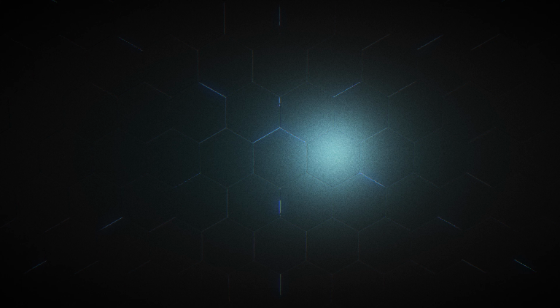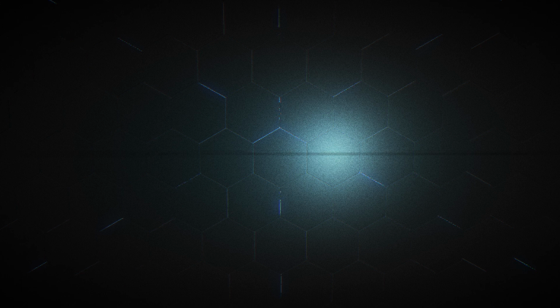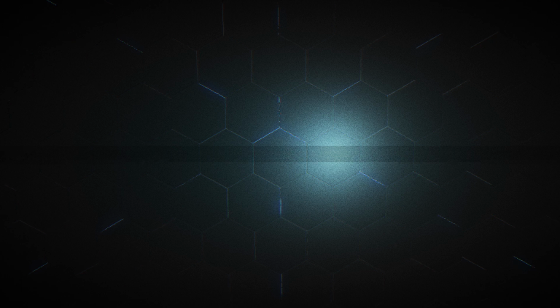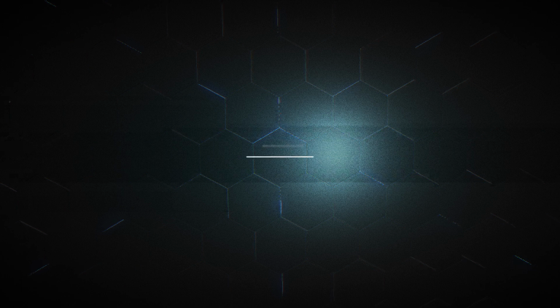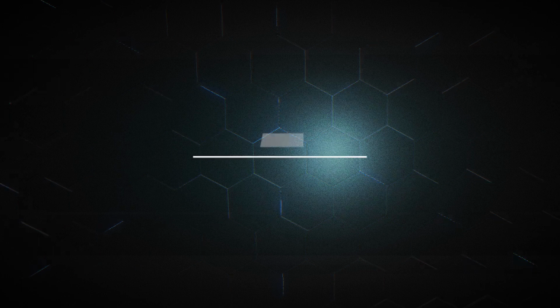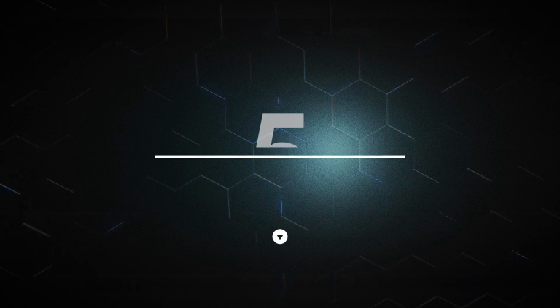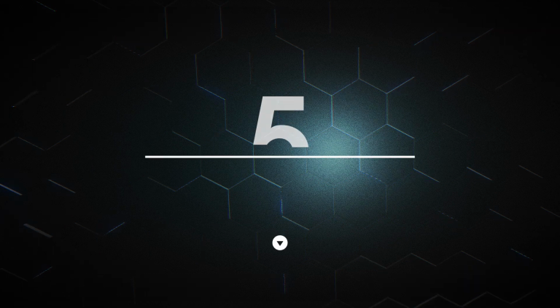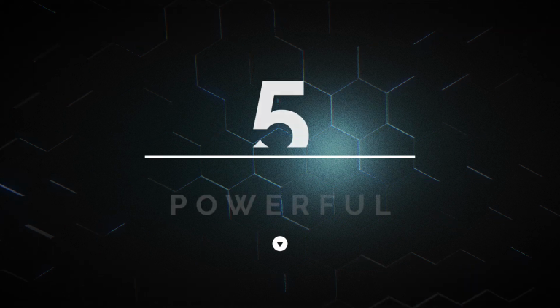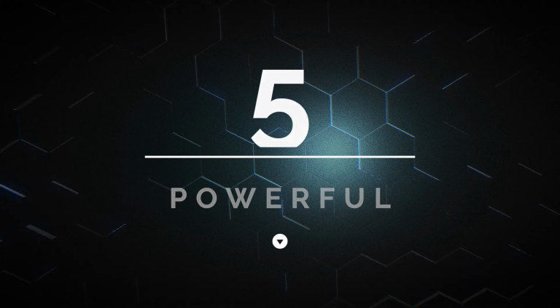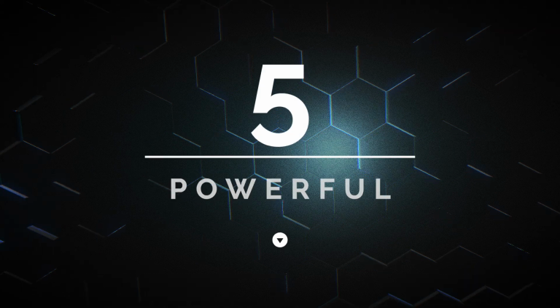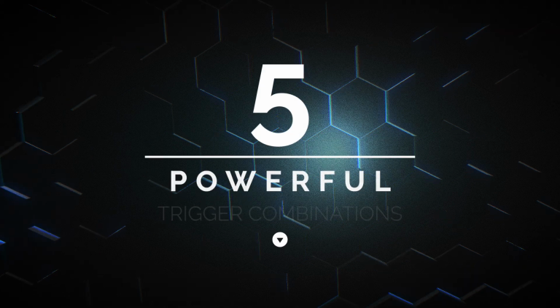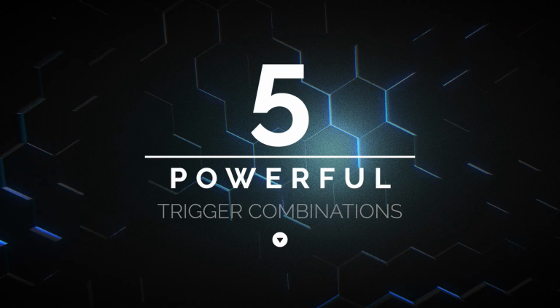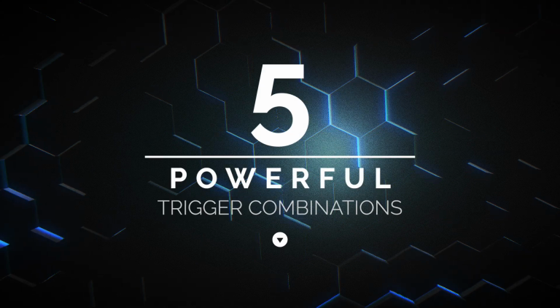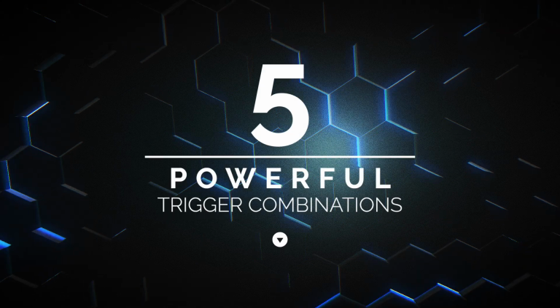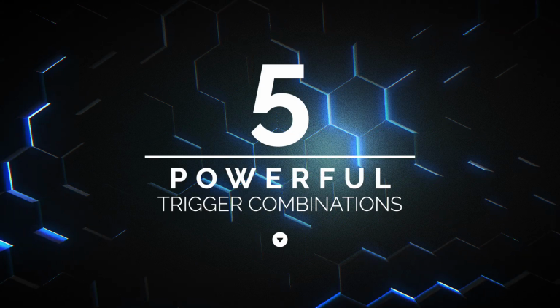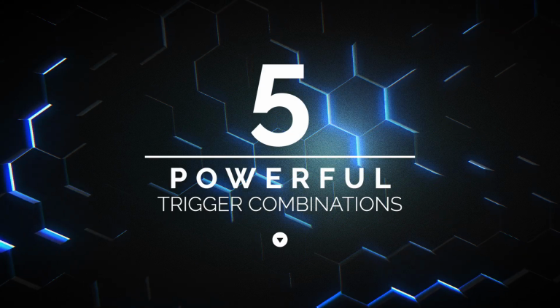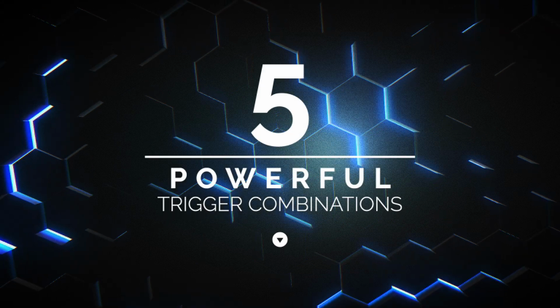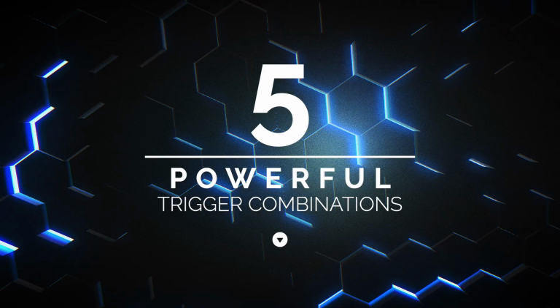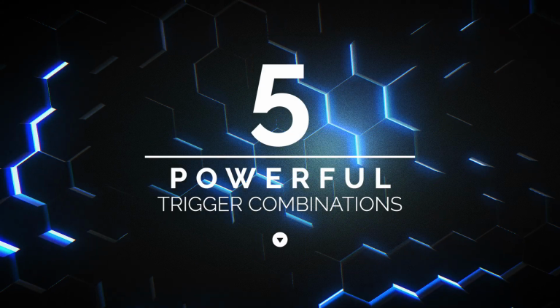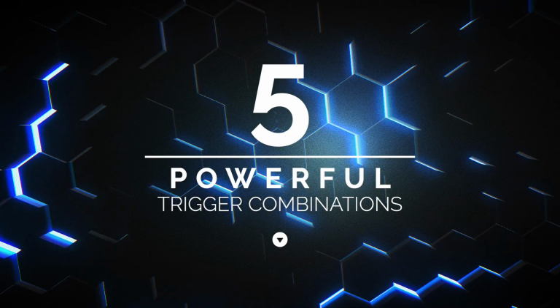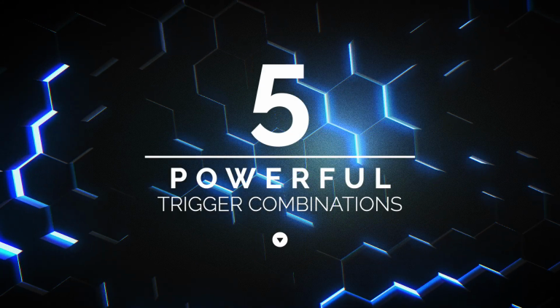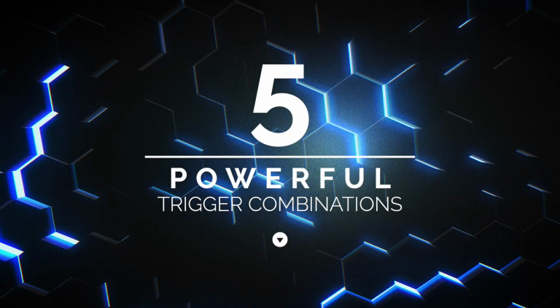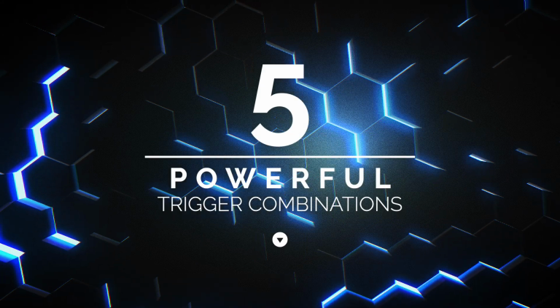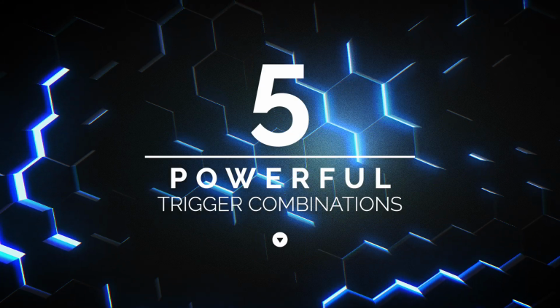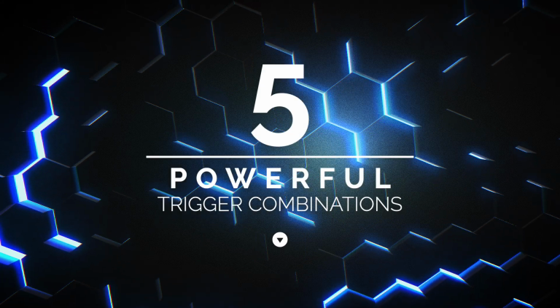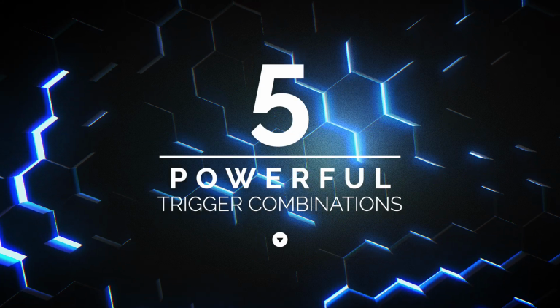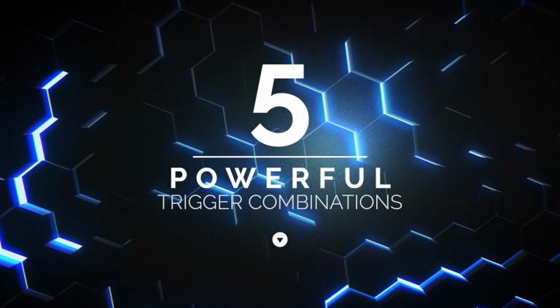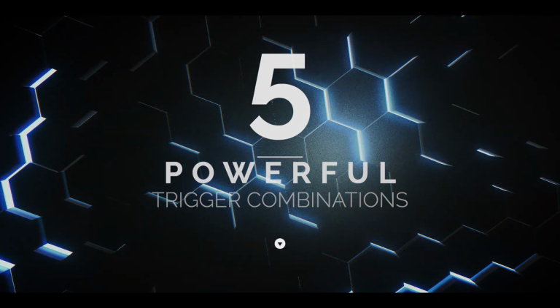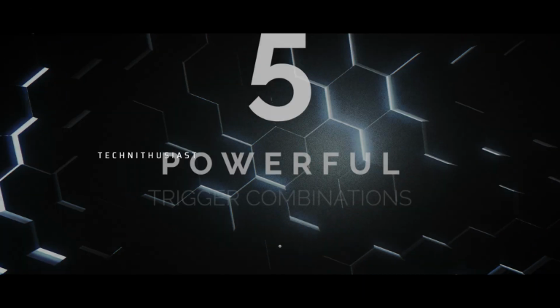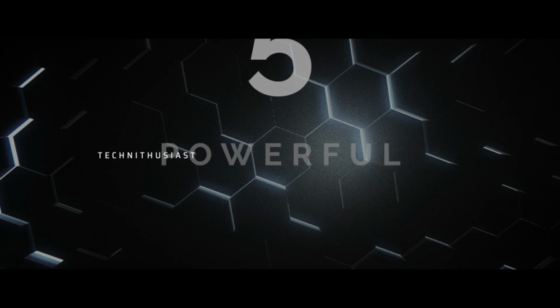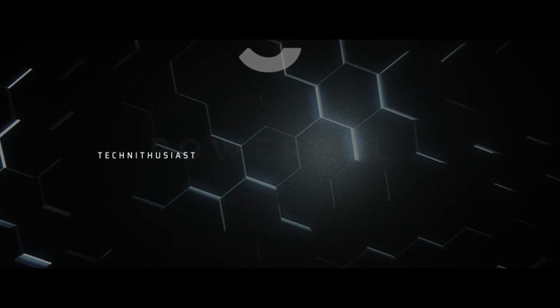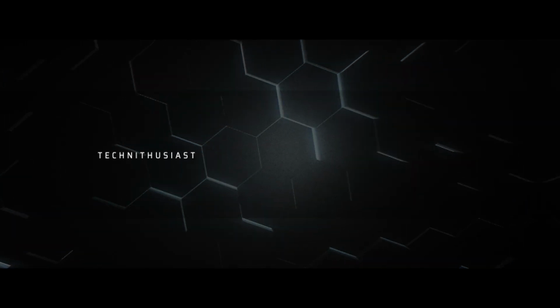Here are five trigger combinations you can use to set up creative yet powerful automations.